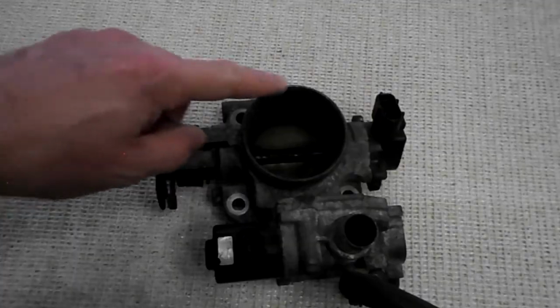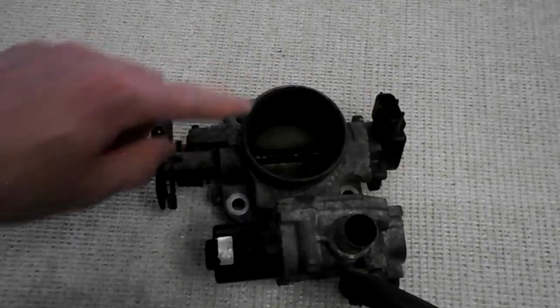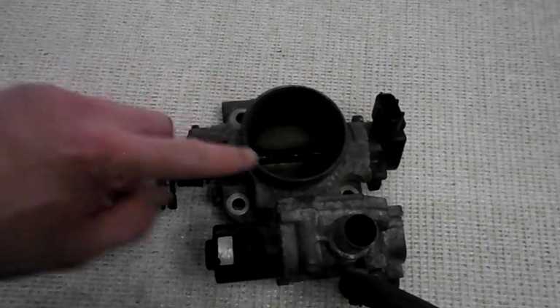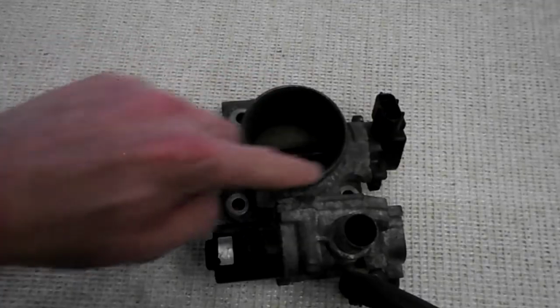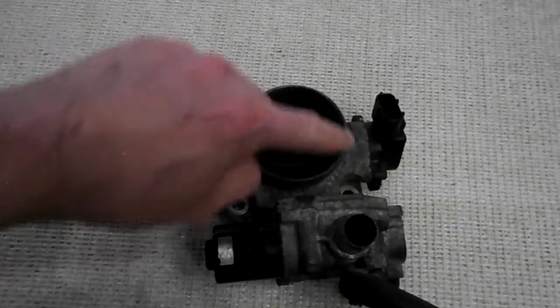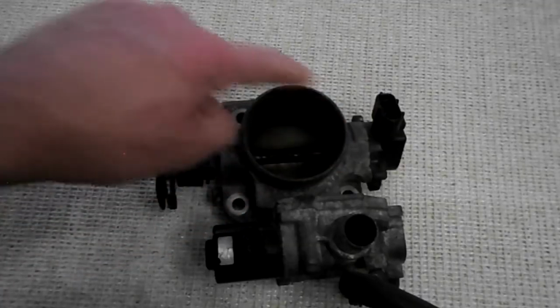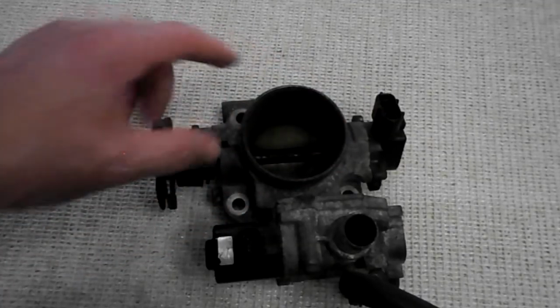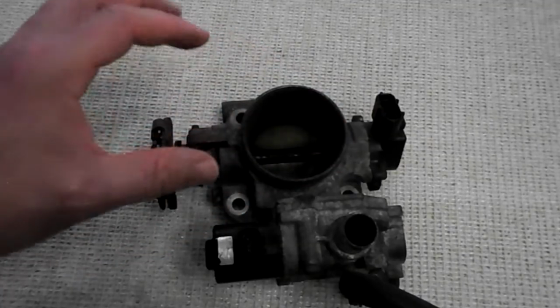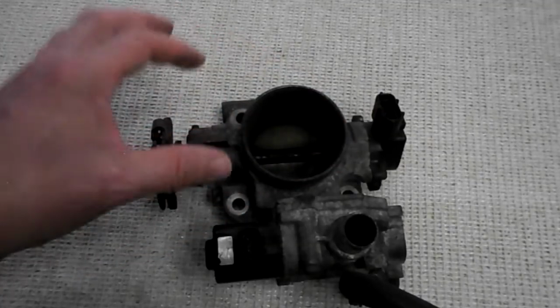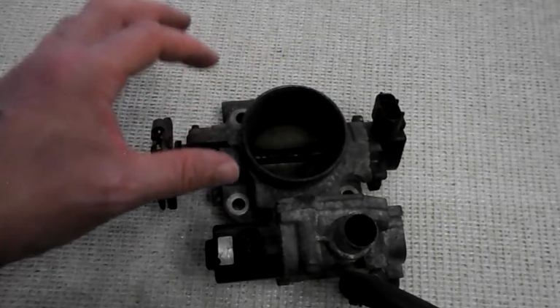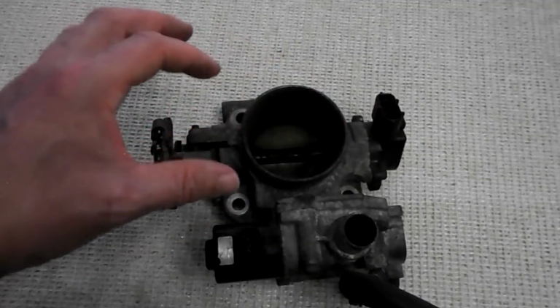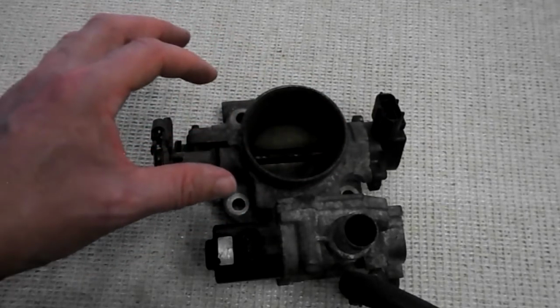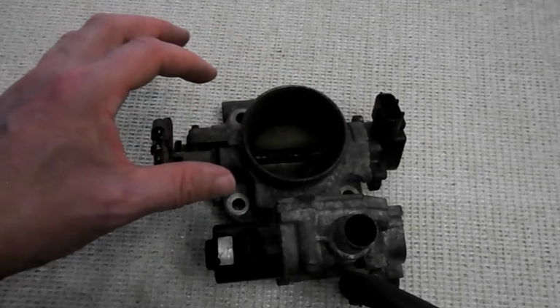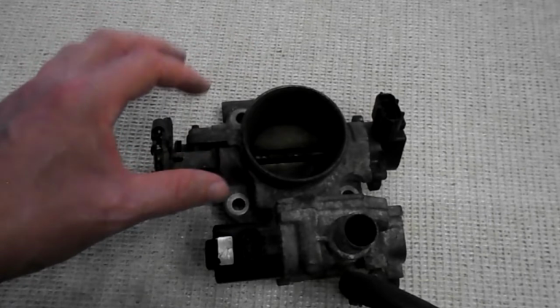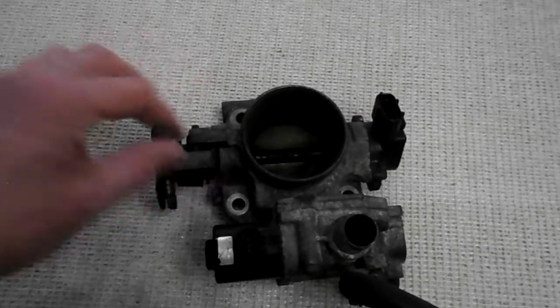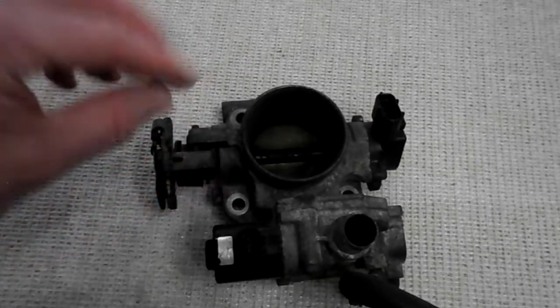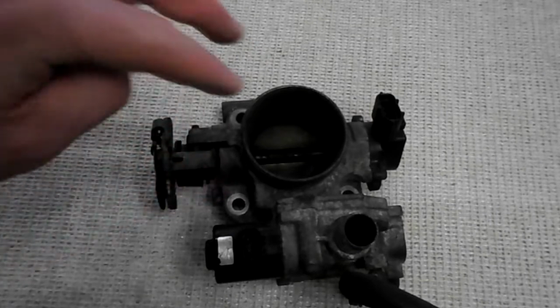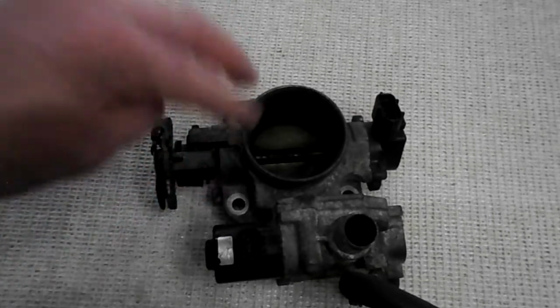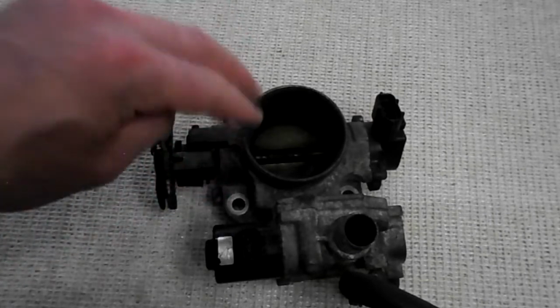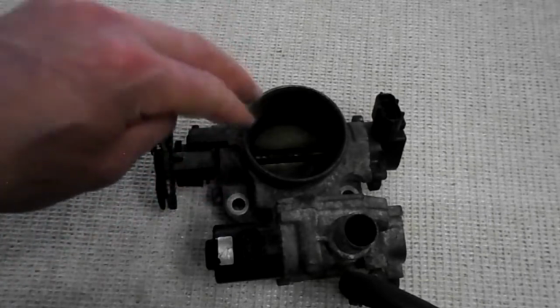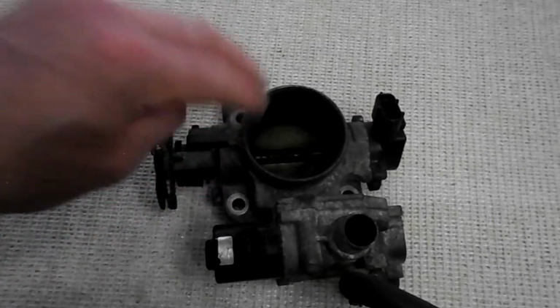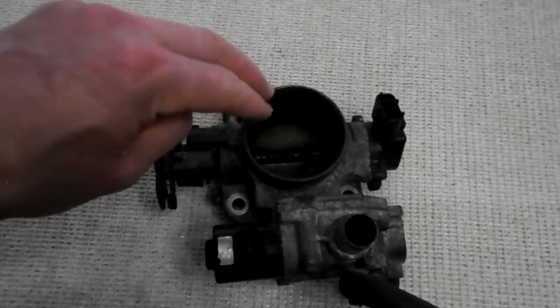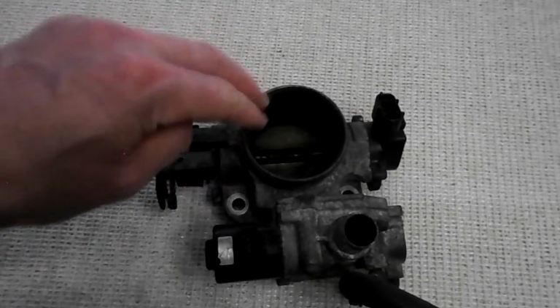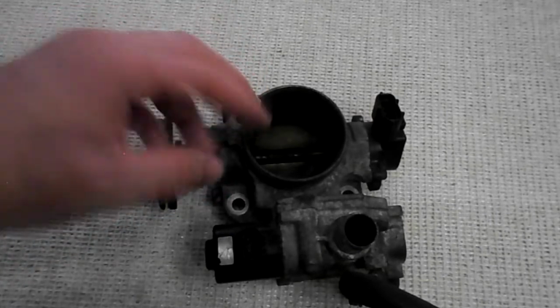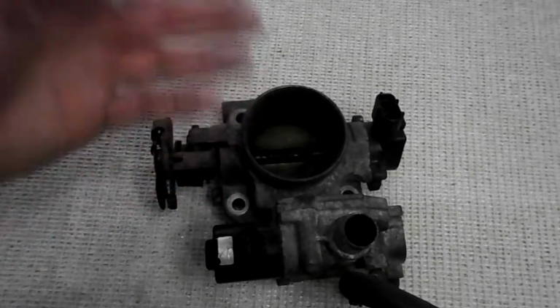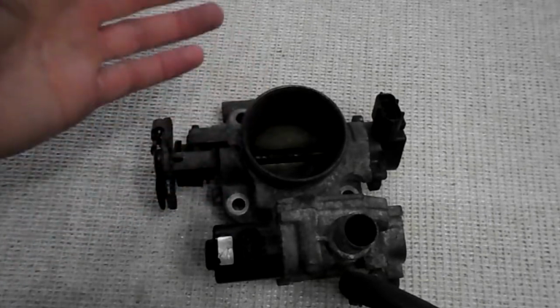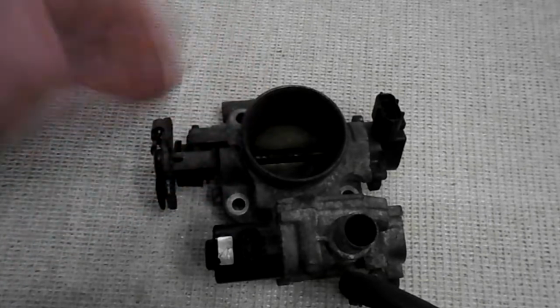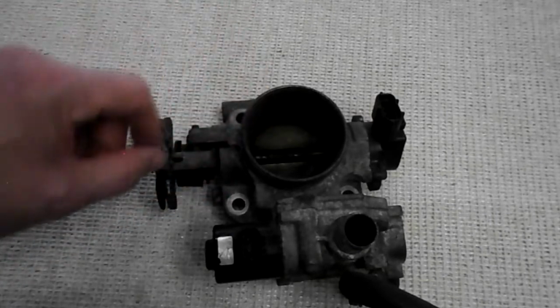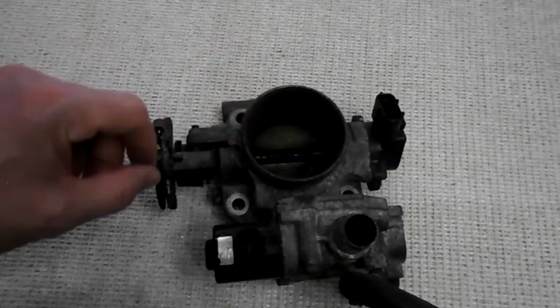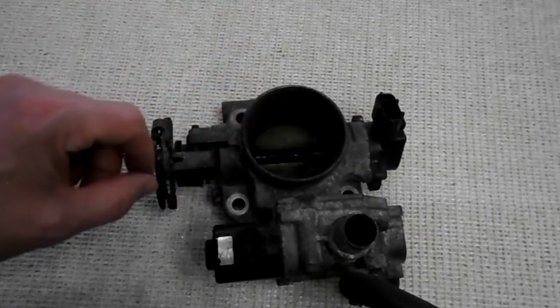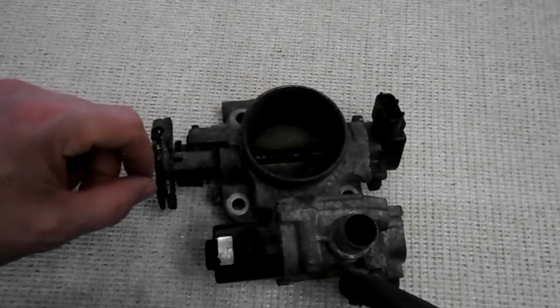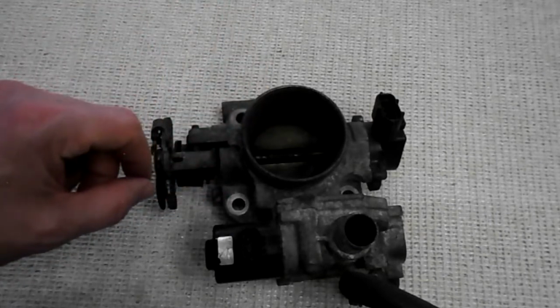In theory, the bigger the throttle body, the more air that can go through and therefore more power.